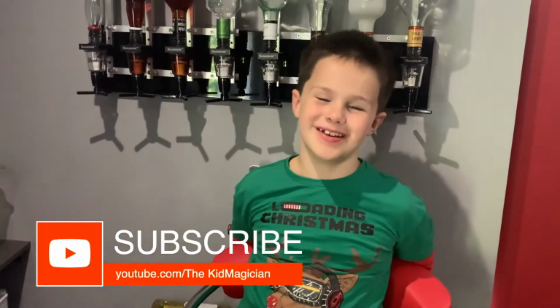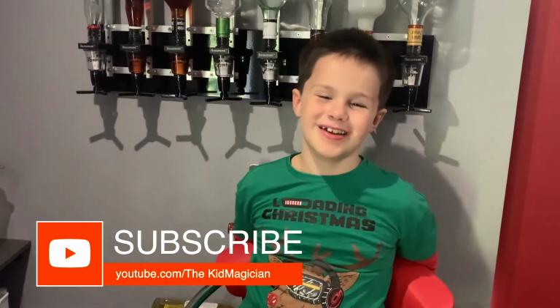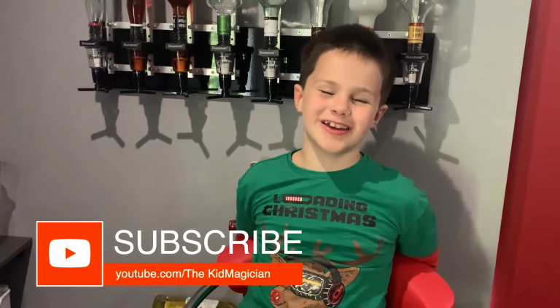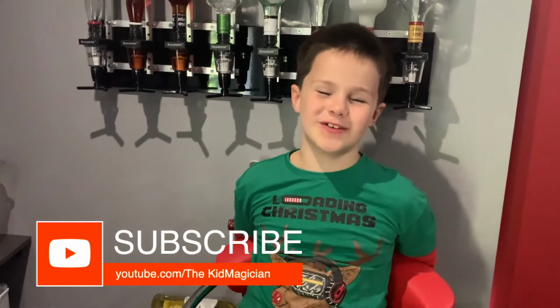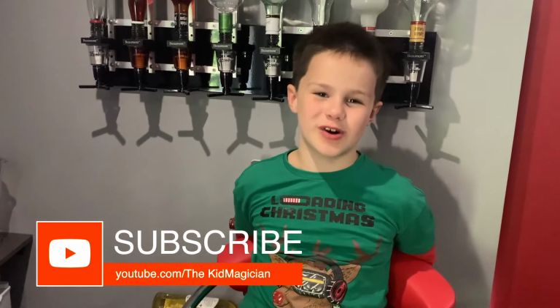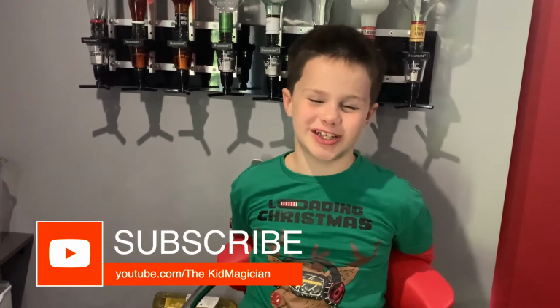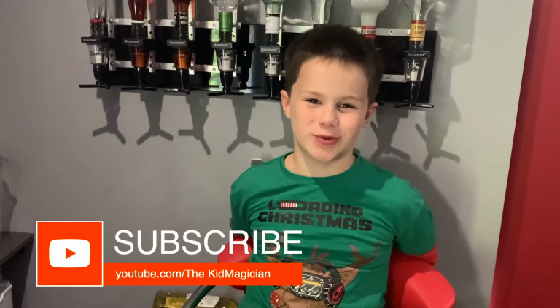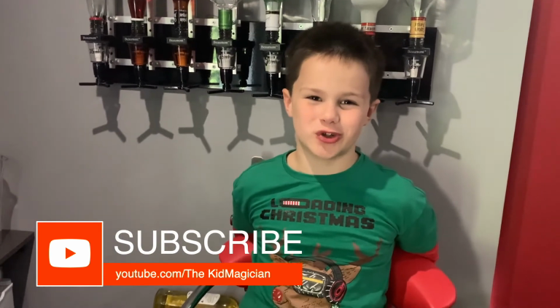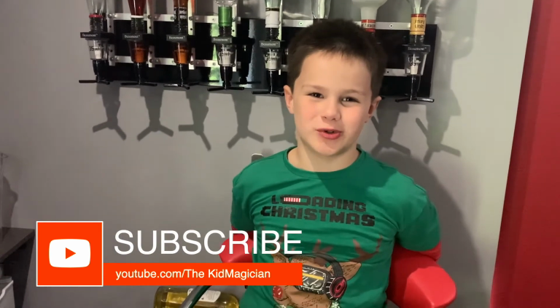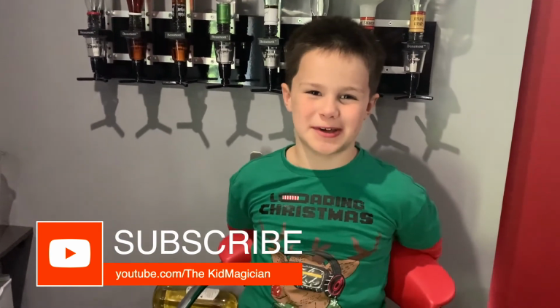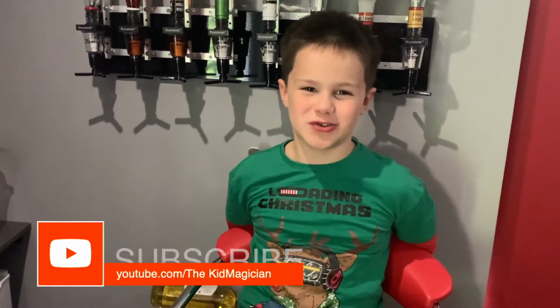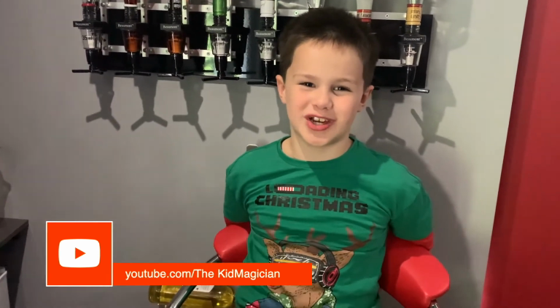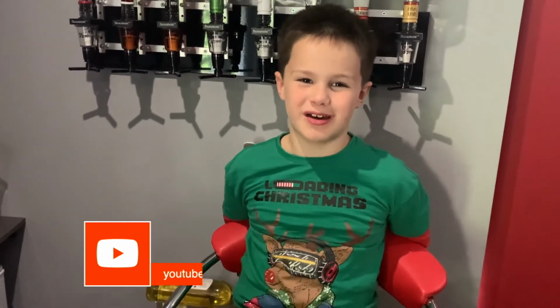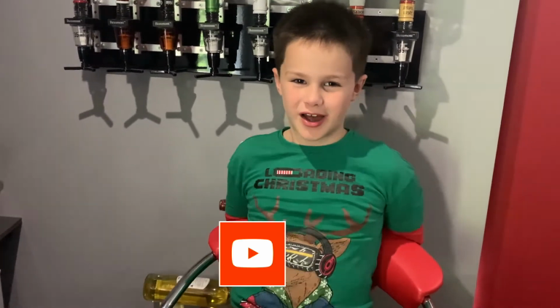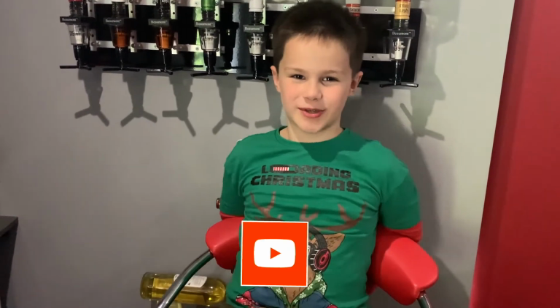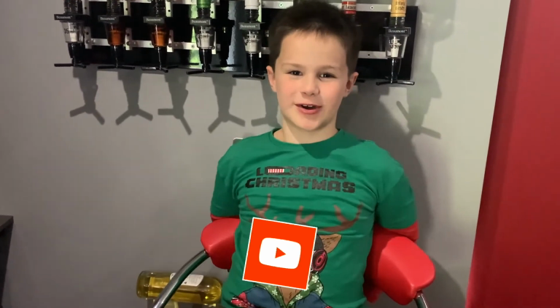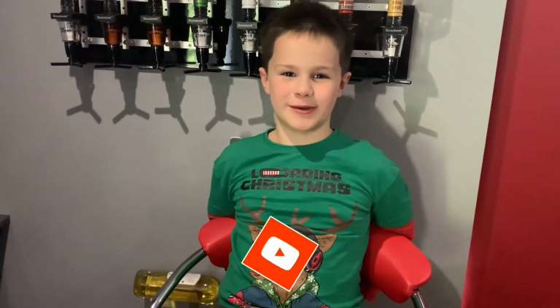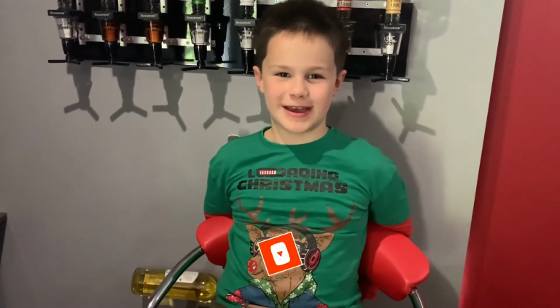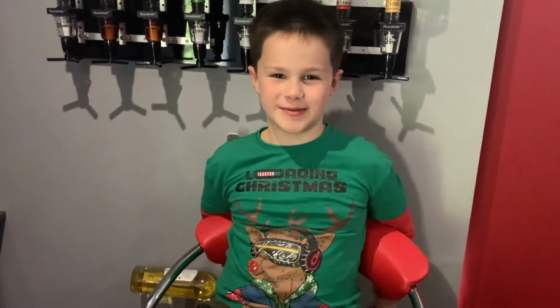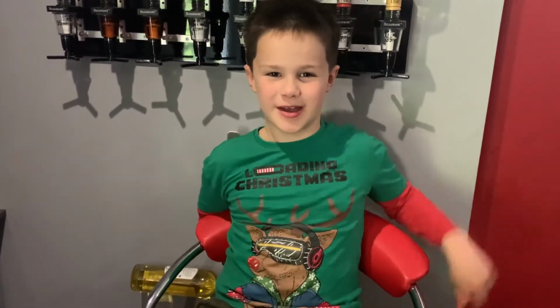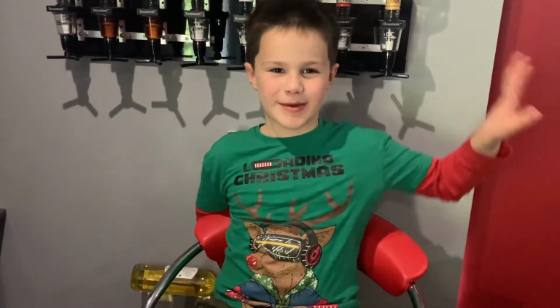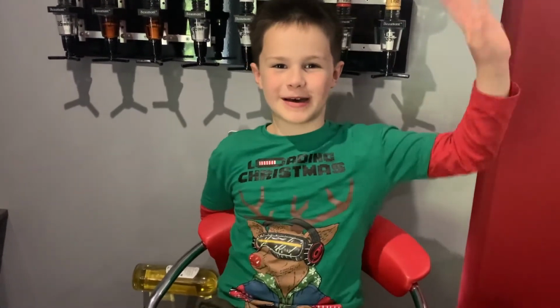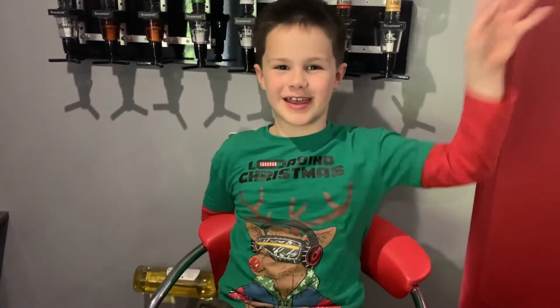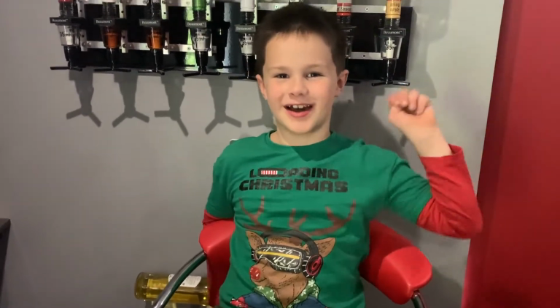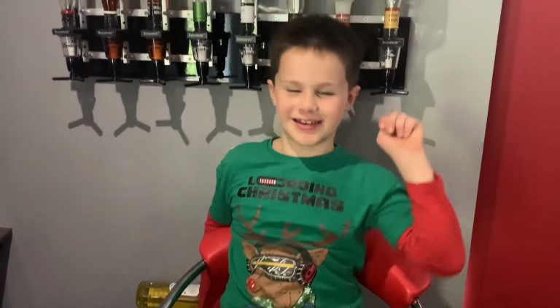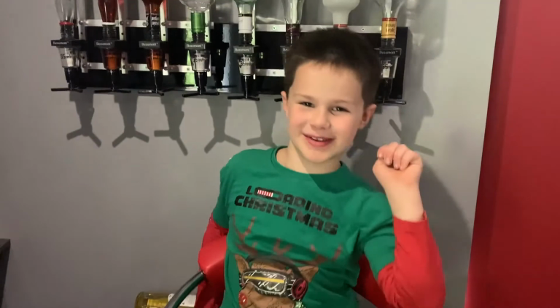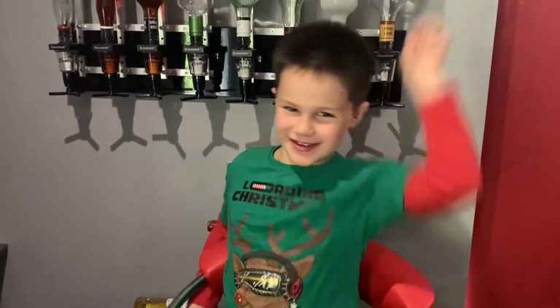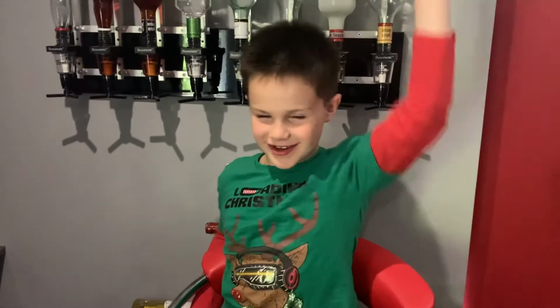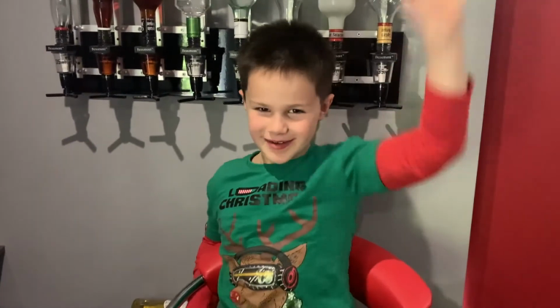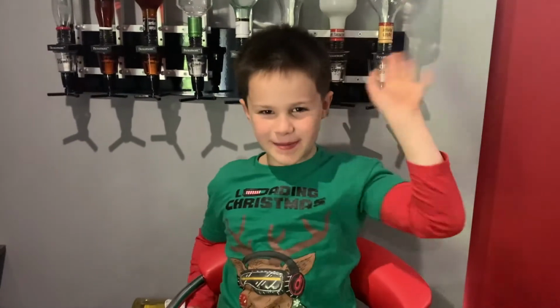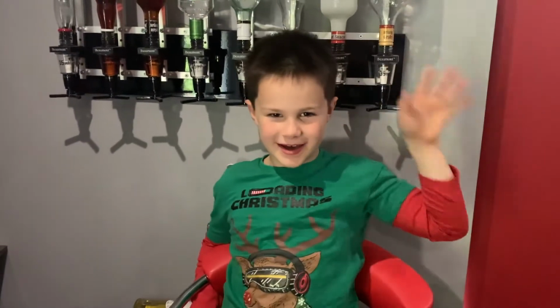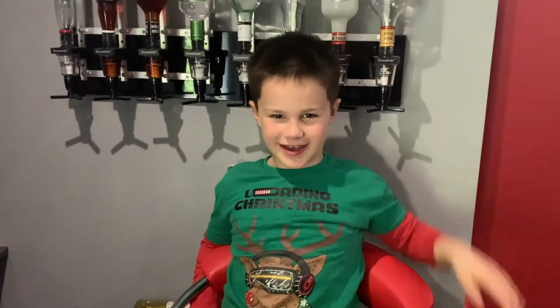Thank you for watching. Subscribe to my YouTube channel and subscribe to Facebook. Bye-bye. I'm the Kid Magician. Bye-bye.